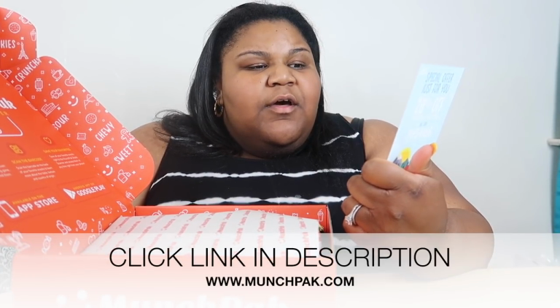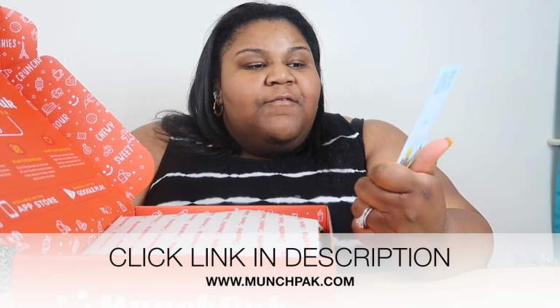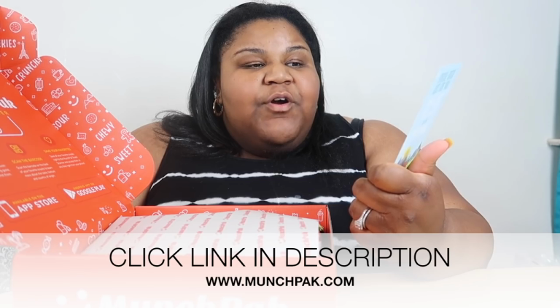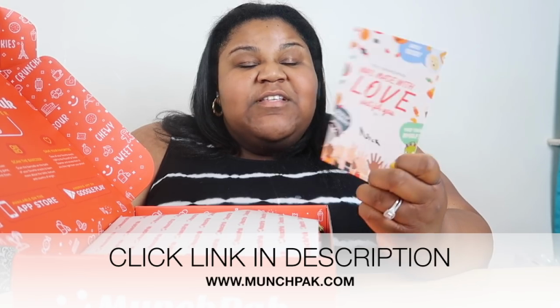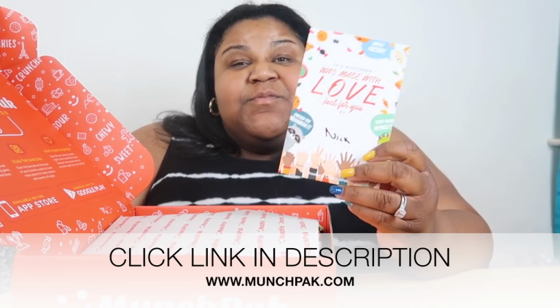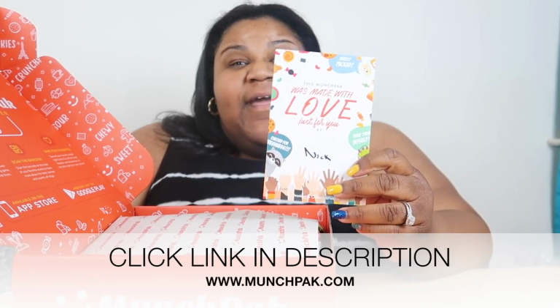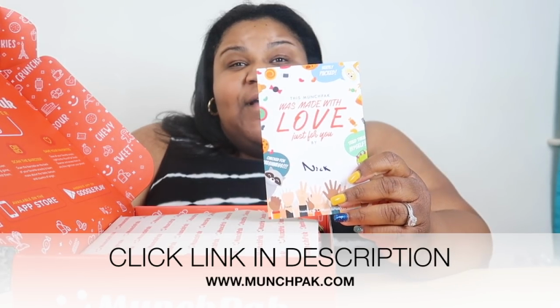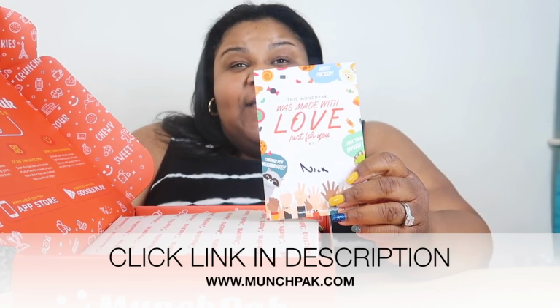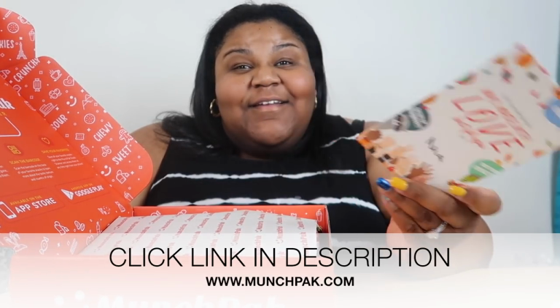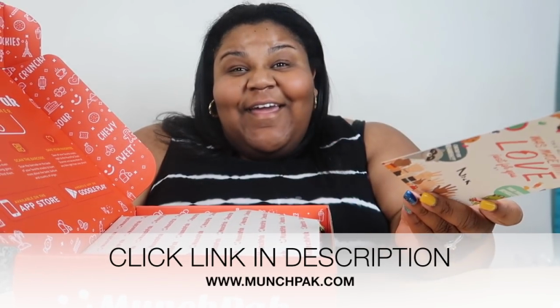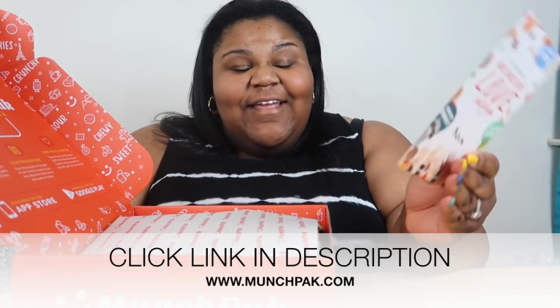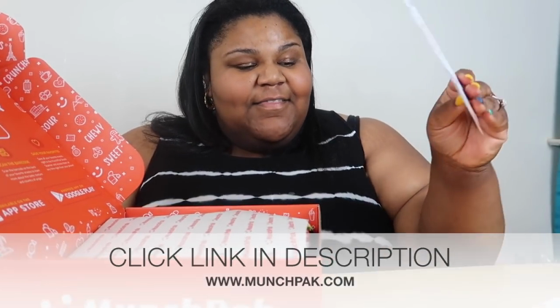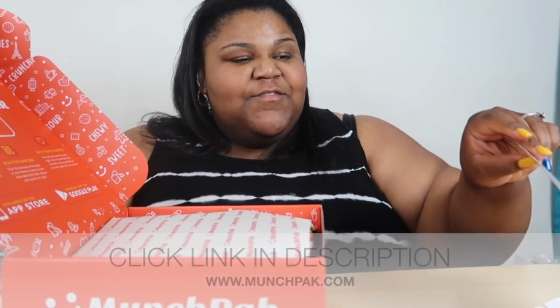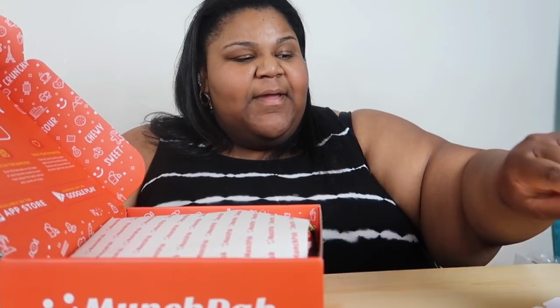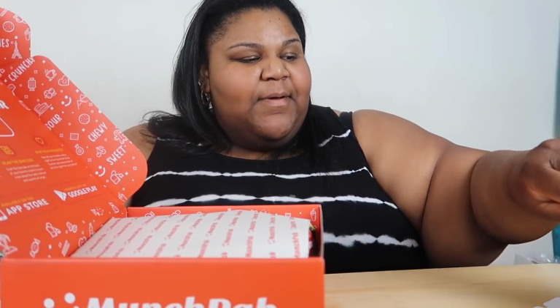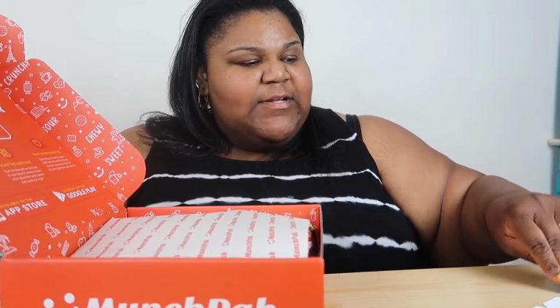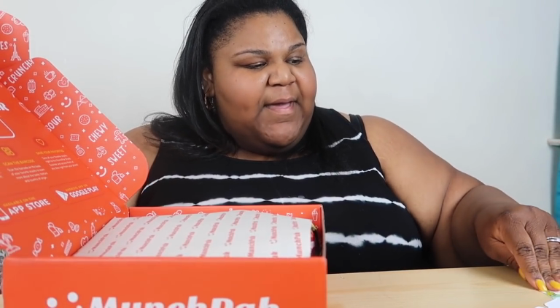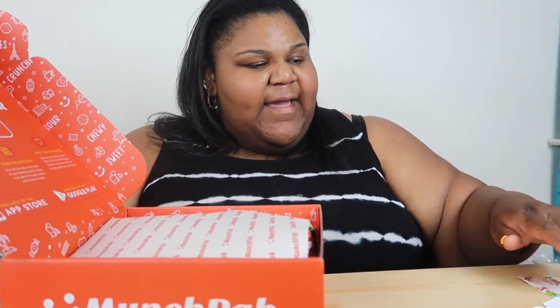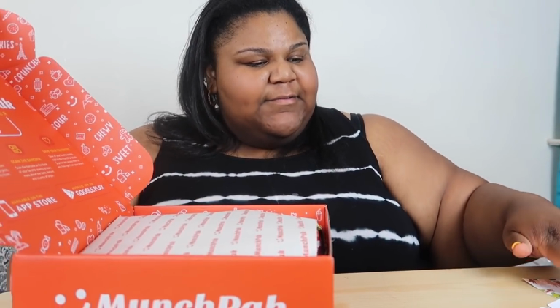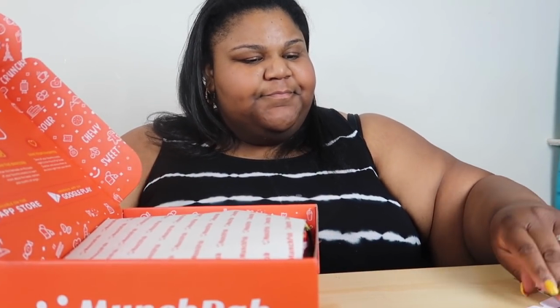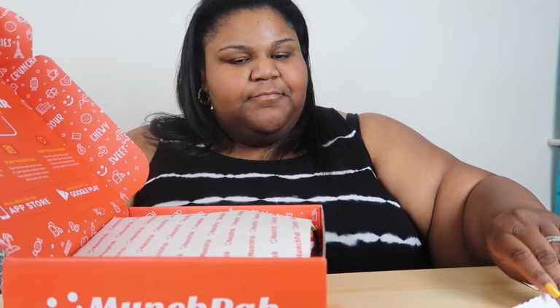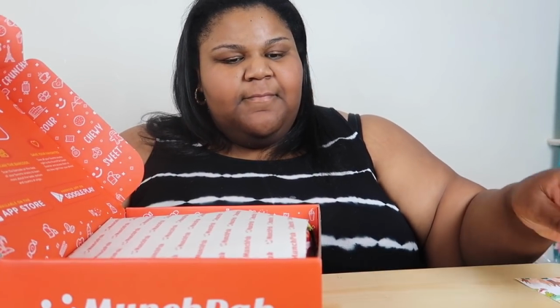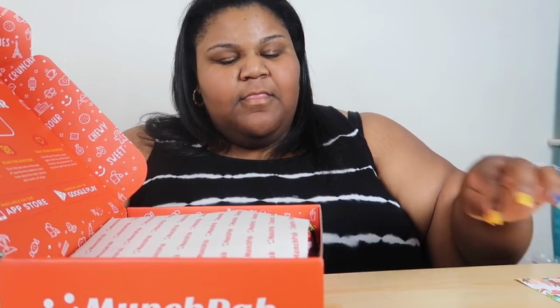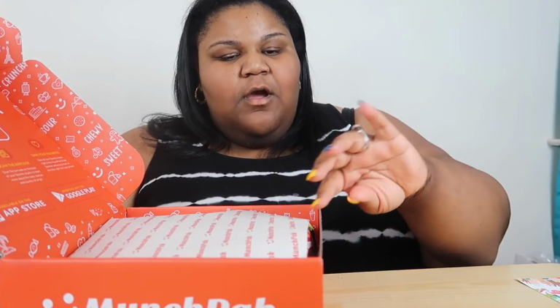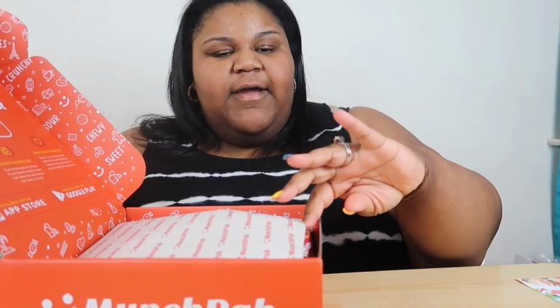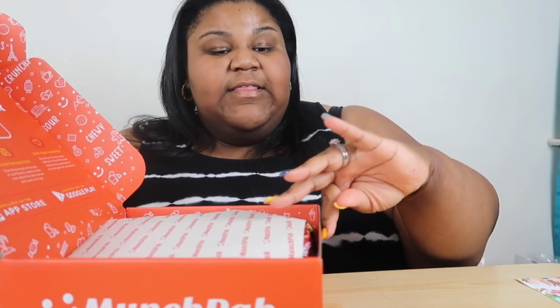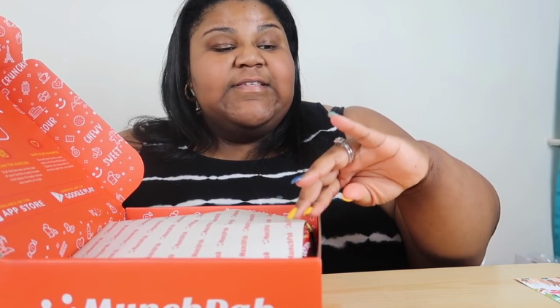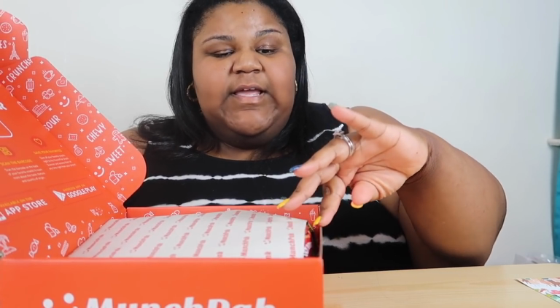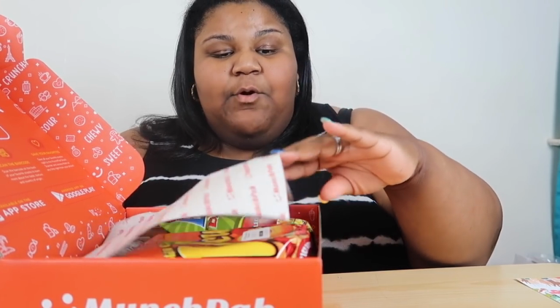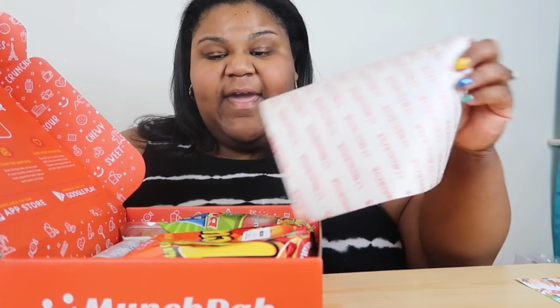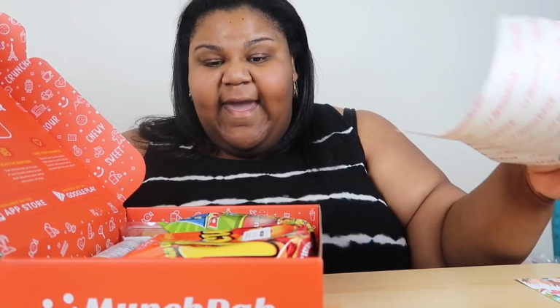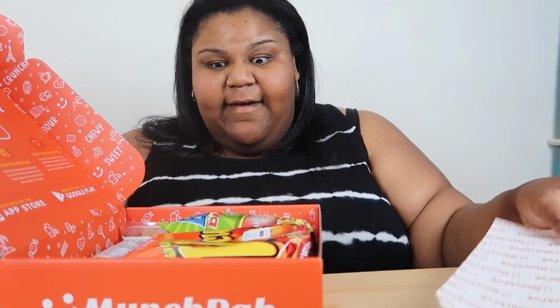Of course this was made by Nick. Hey Nick, thanks for making my Munch Pack. All right, let's see what we have.